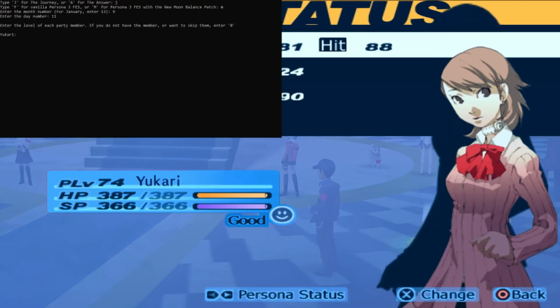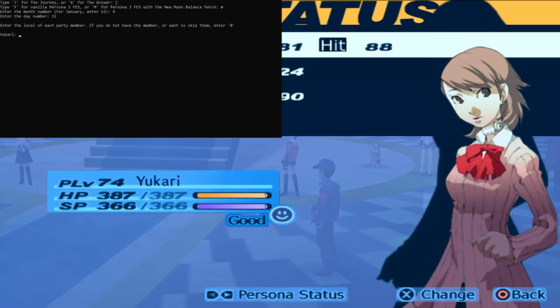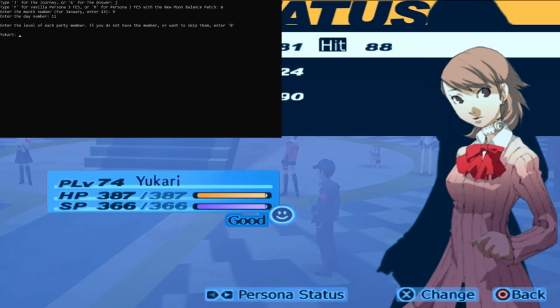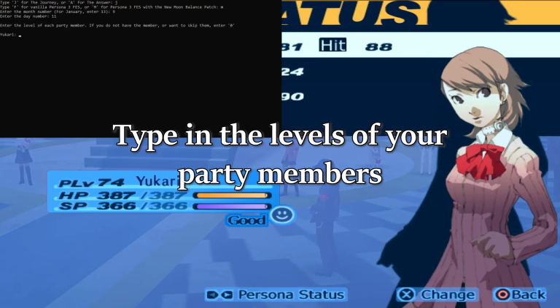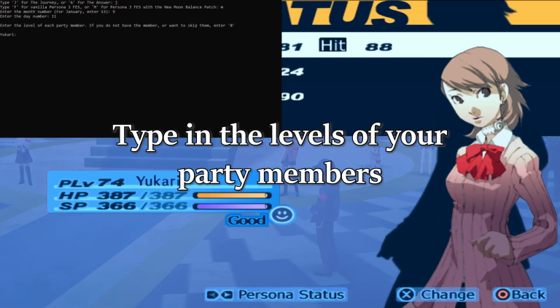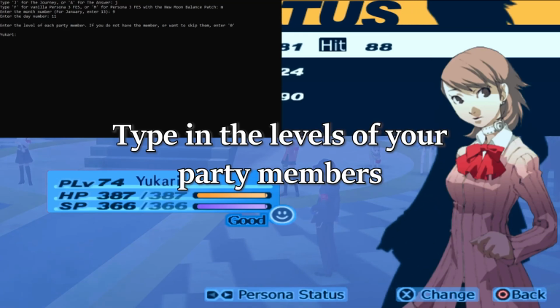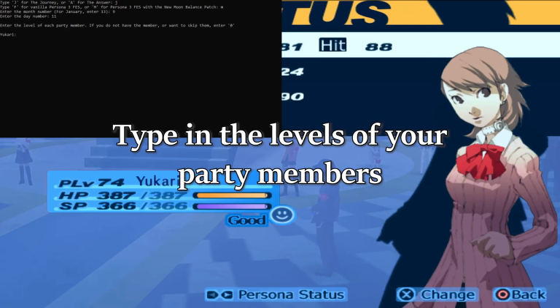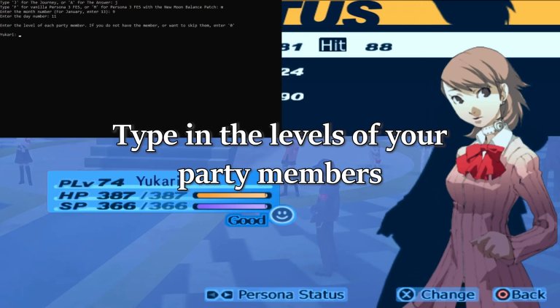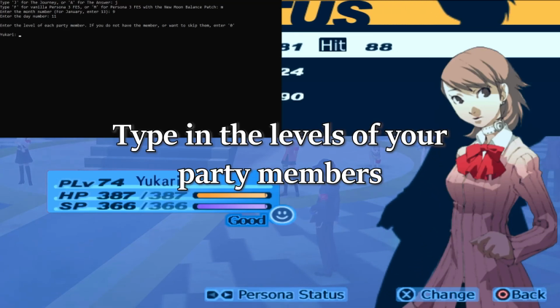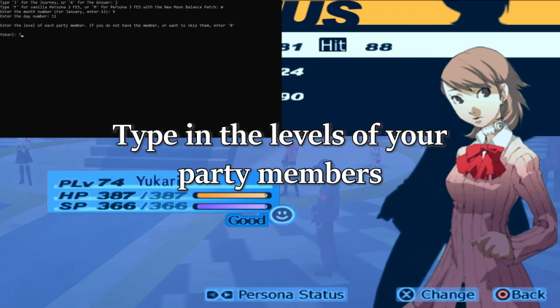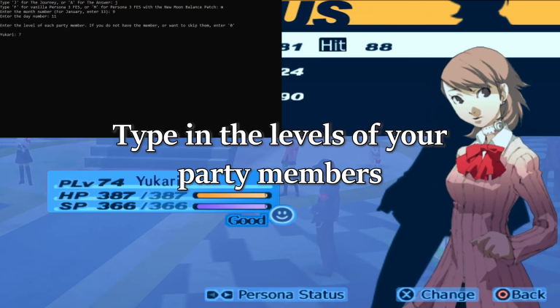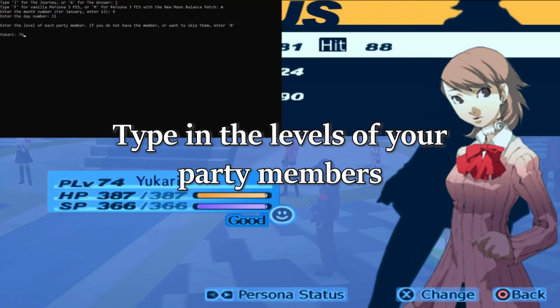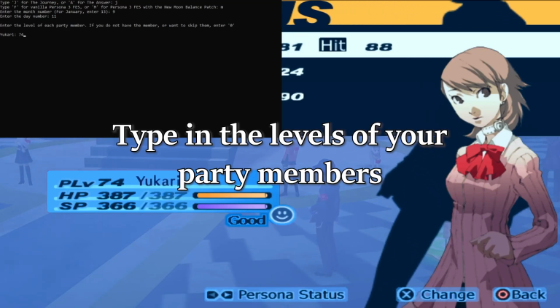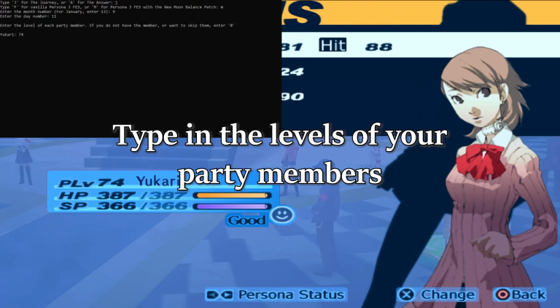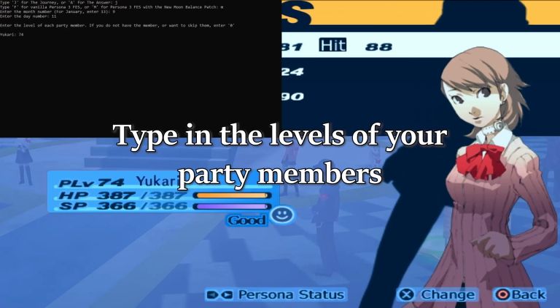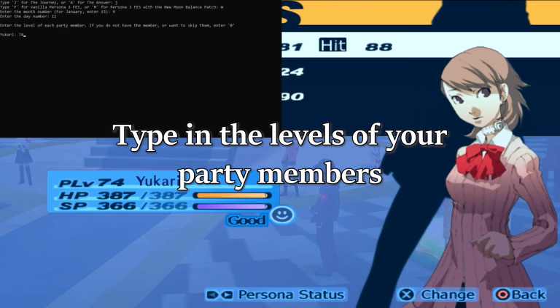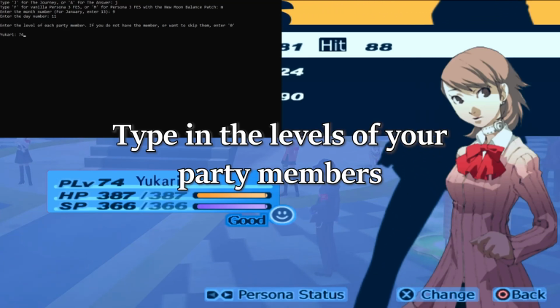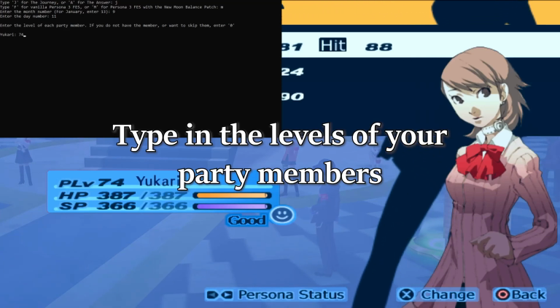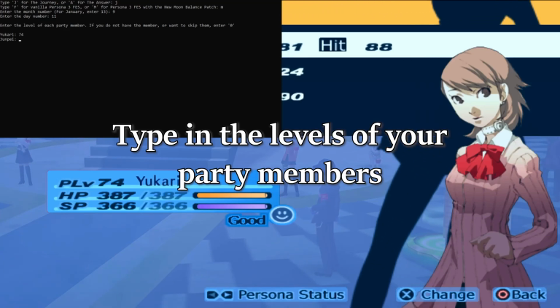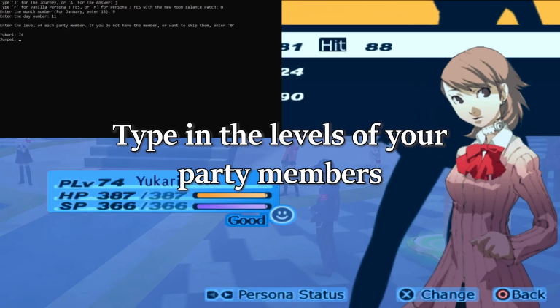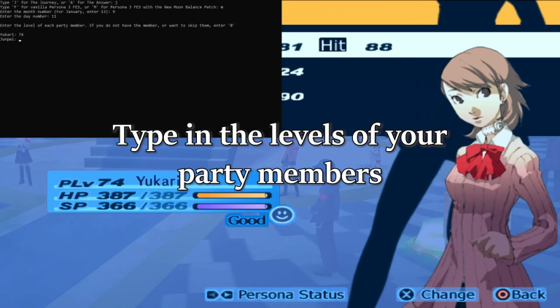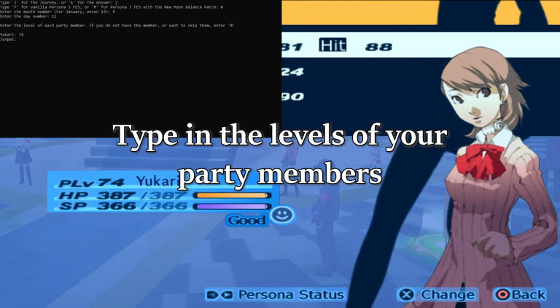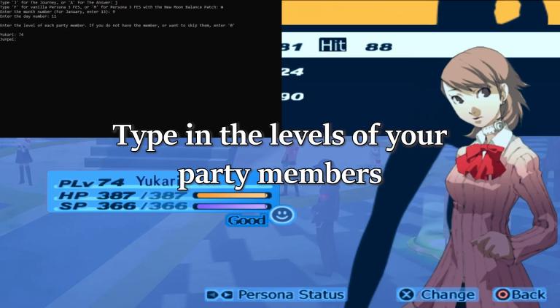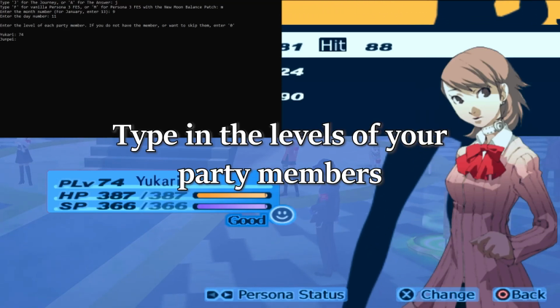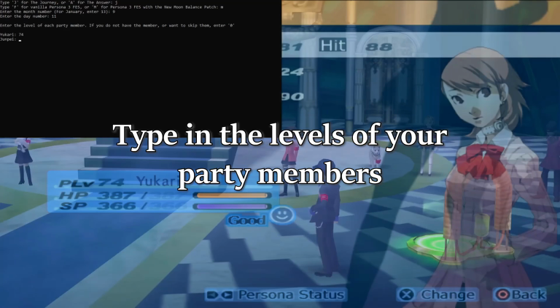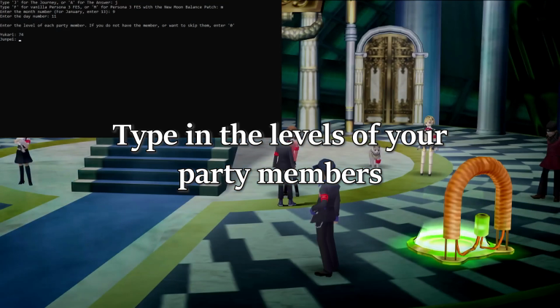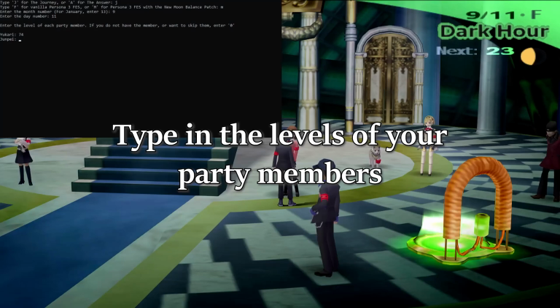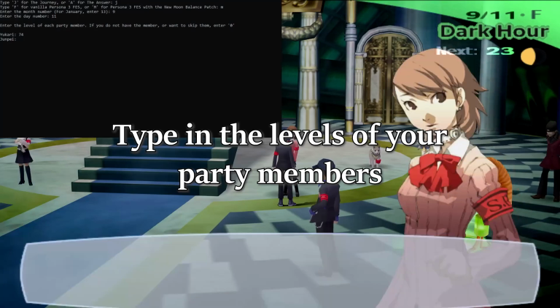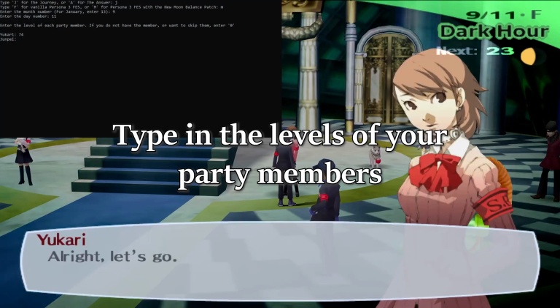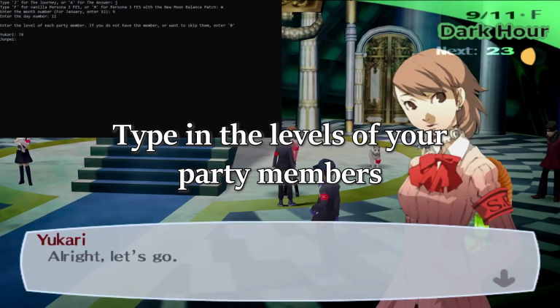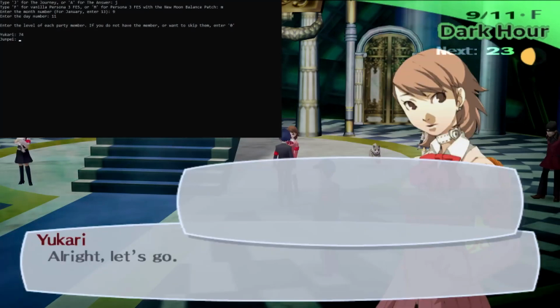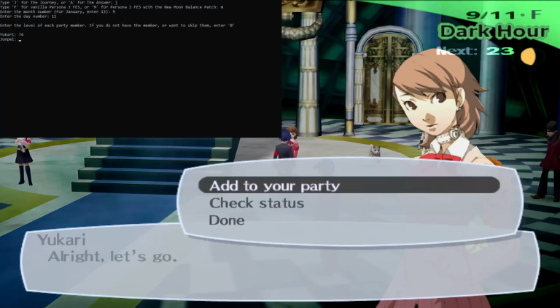Finally, it will ask you for all the levels of your party members in order — pretty simple. When you're done, it will give you a cheat code.